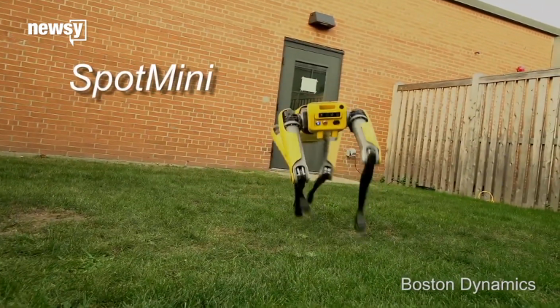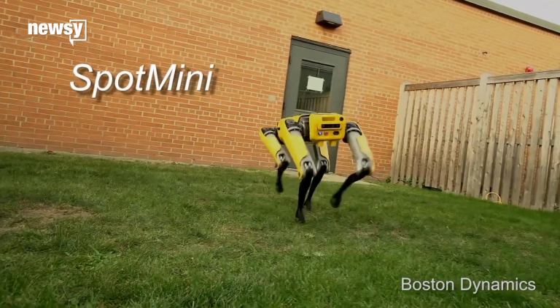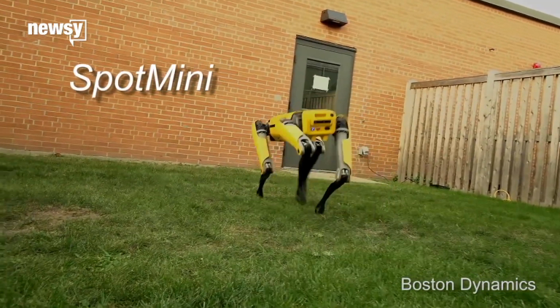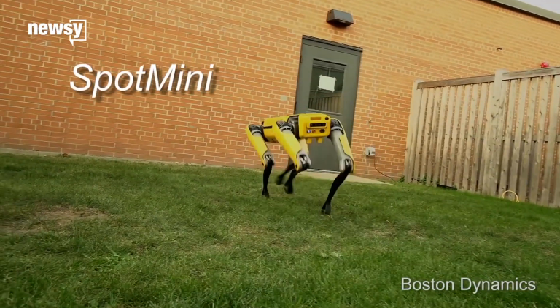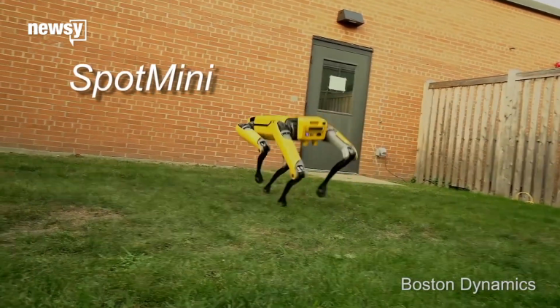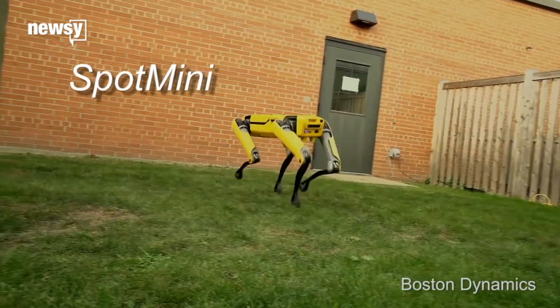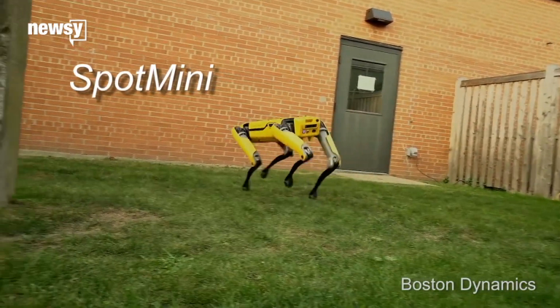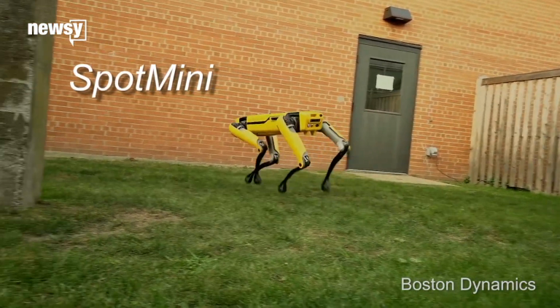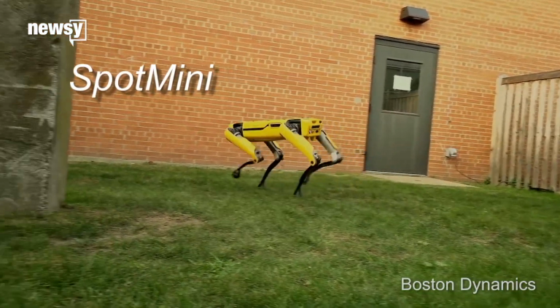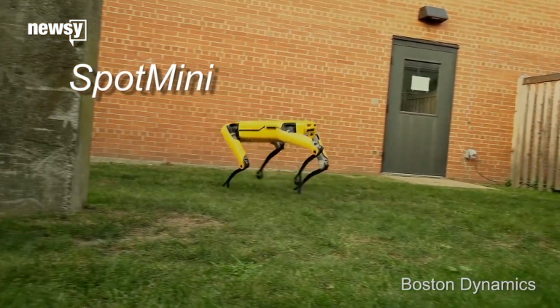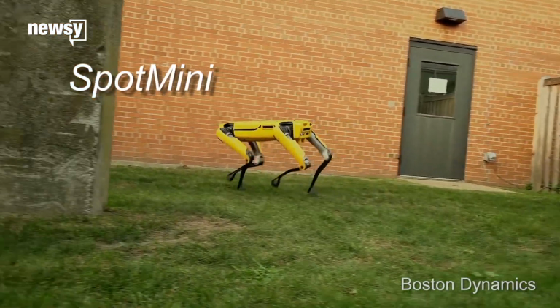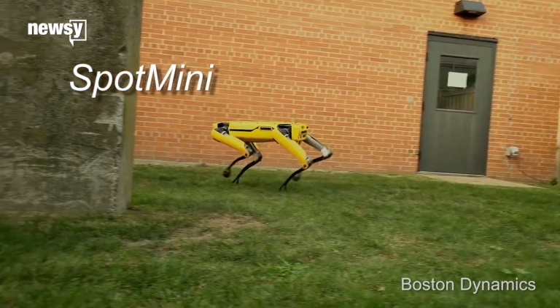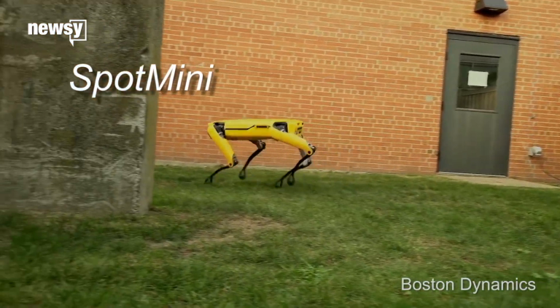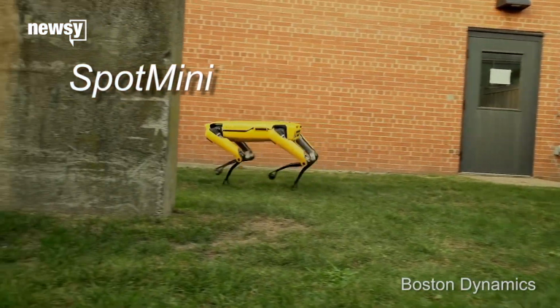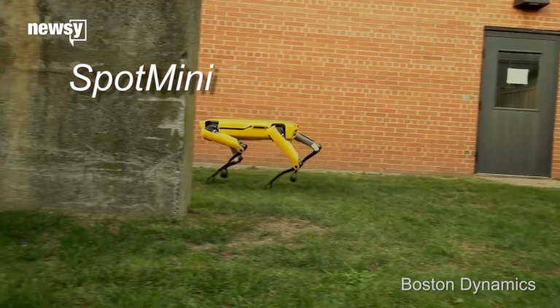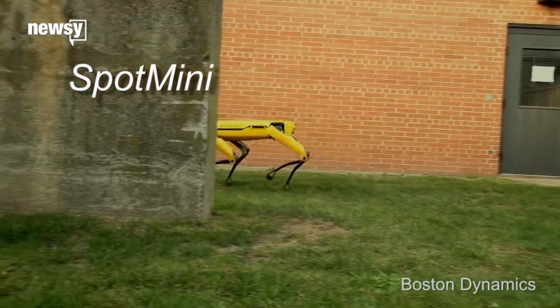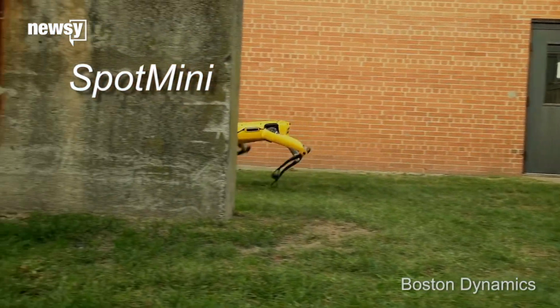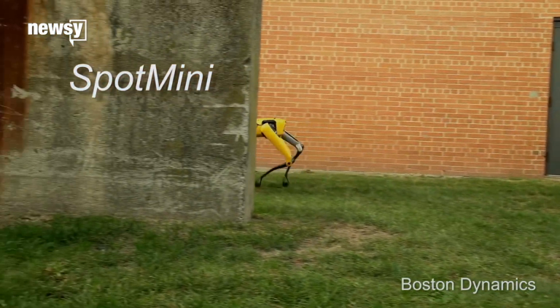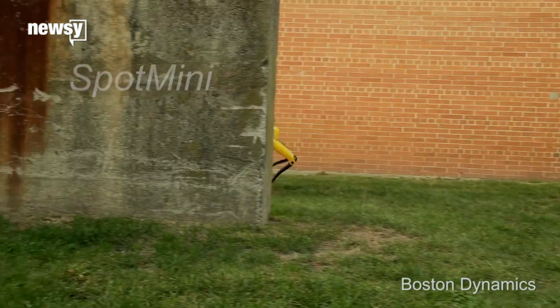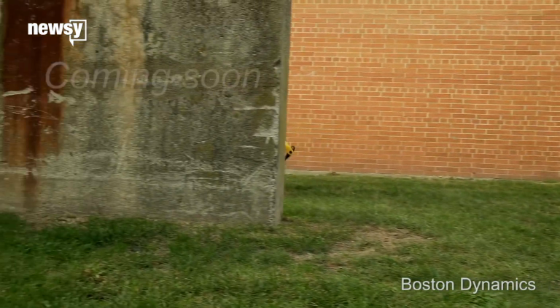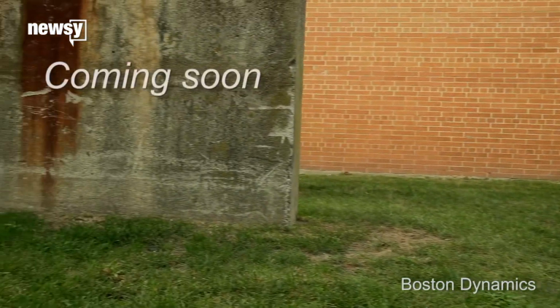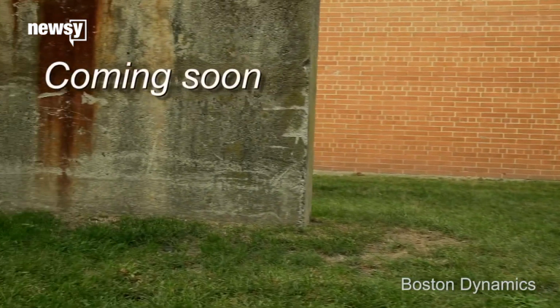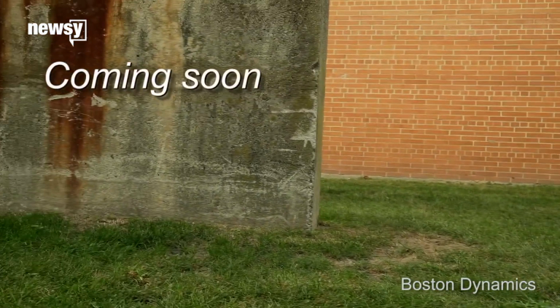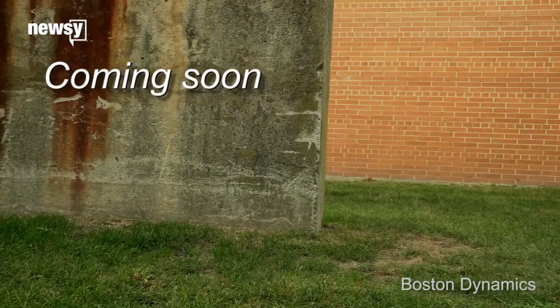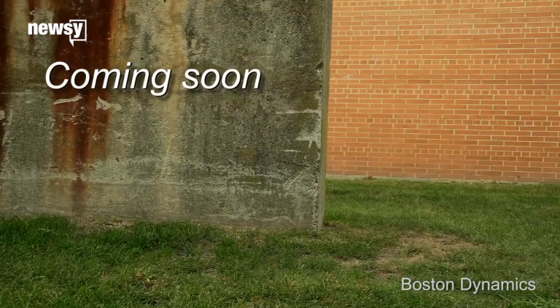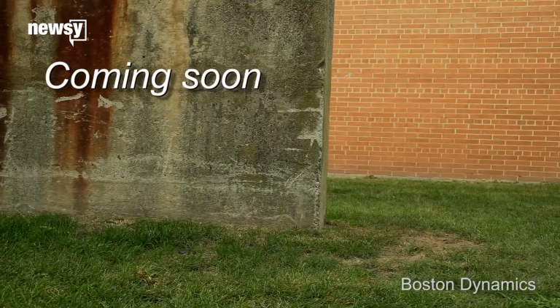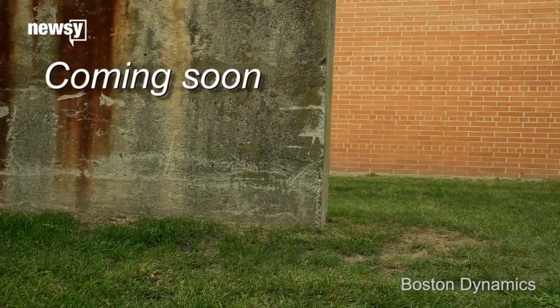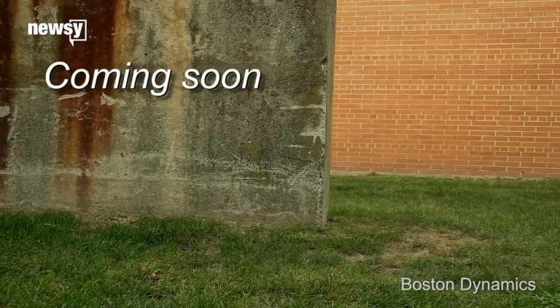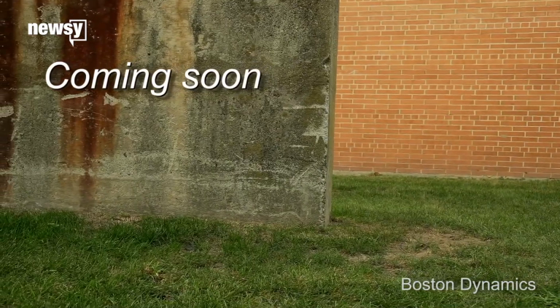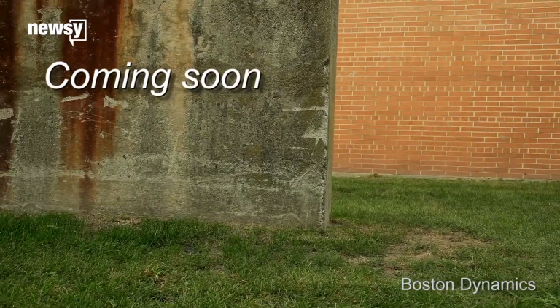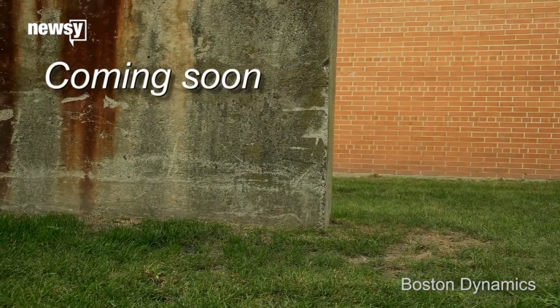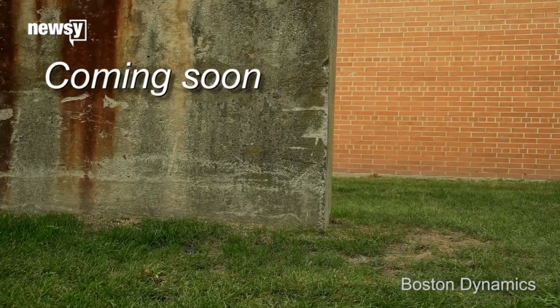The video just shows Spot Mini trotting off-screen as it displays the message: coming soon.